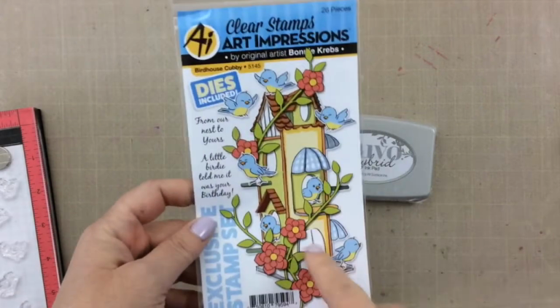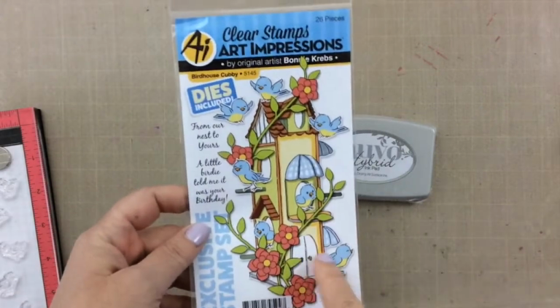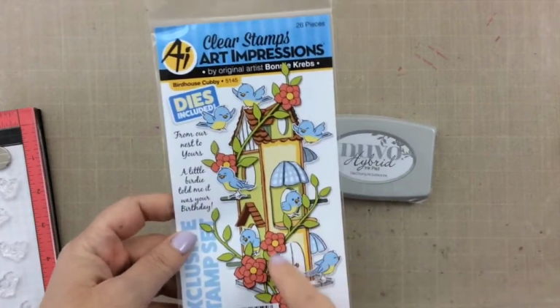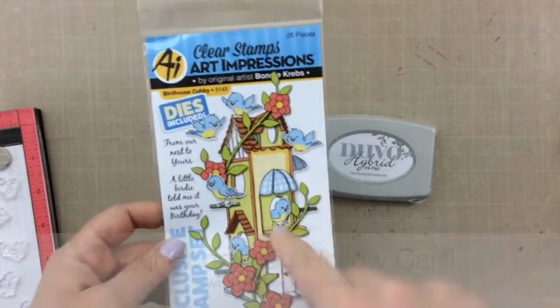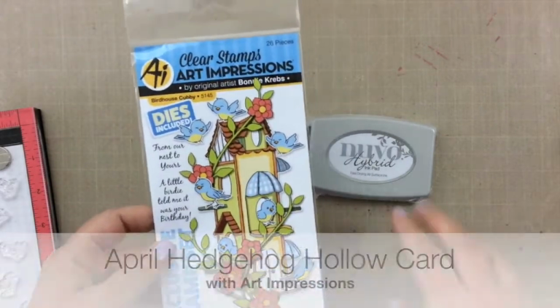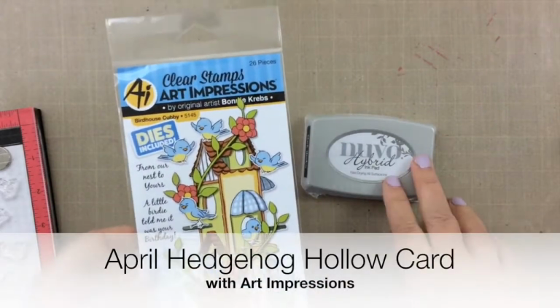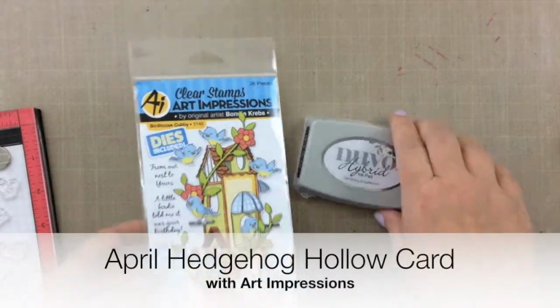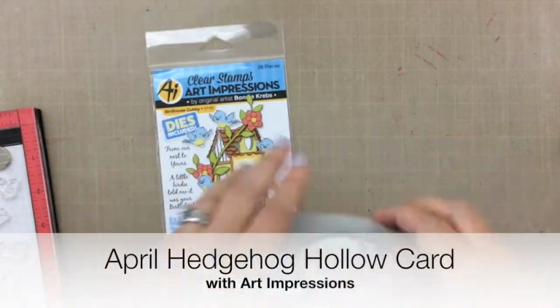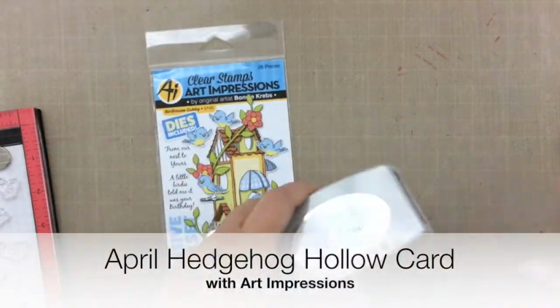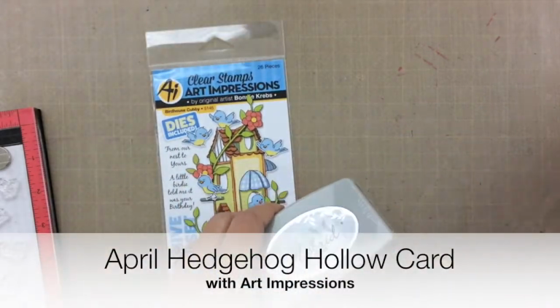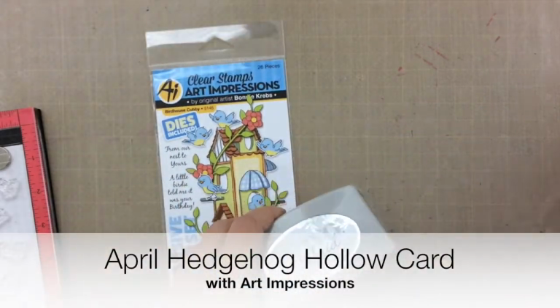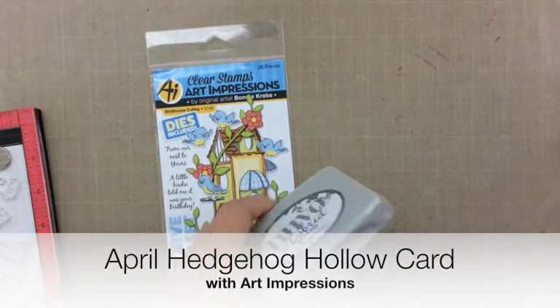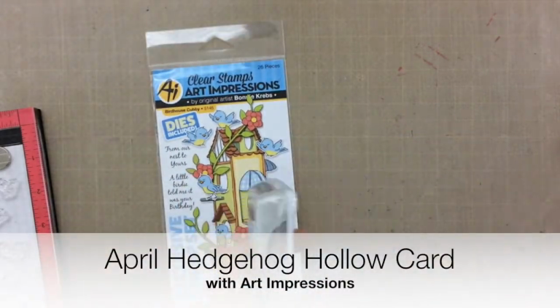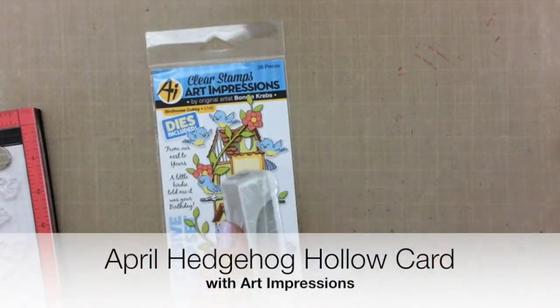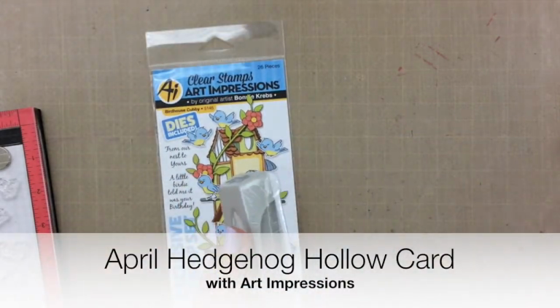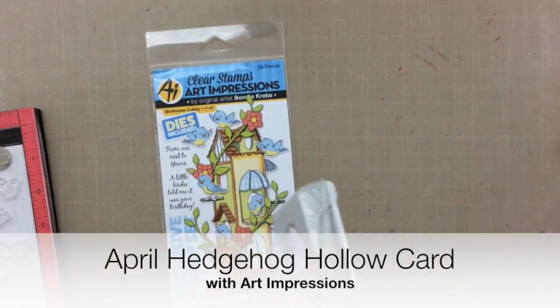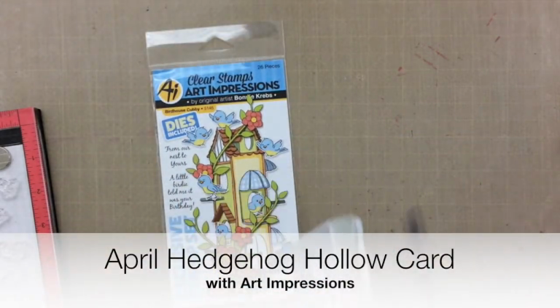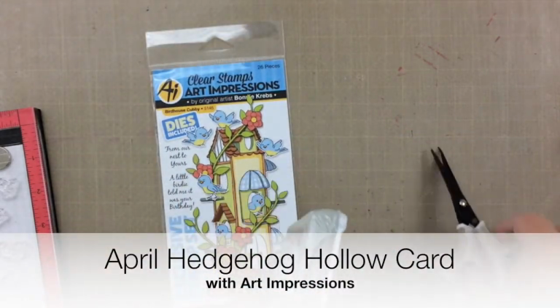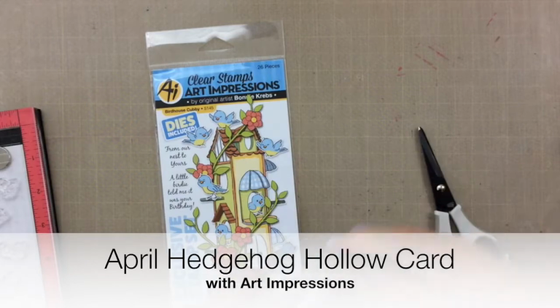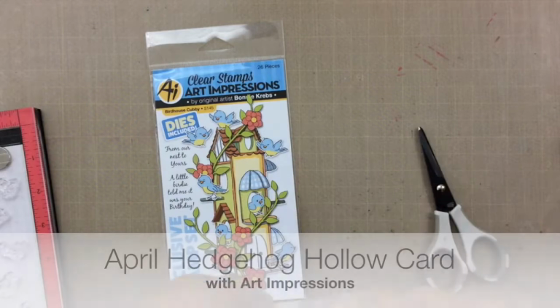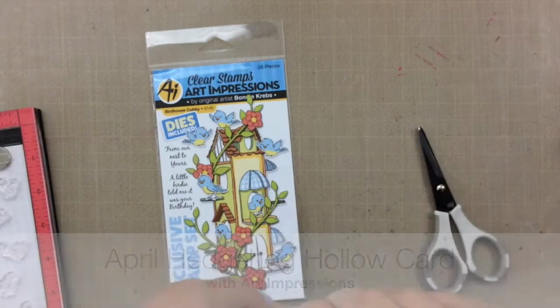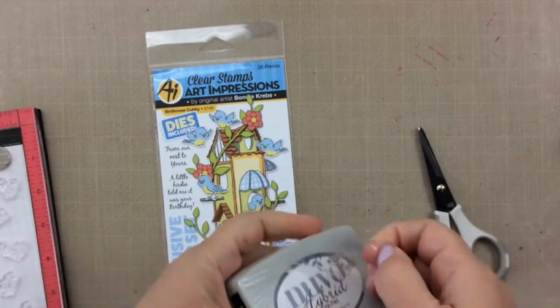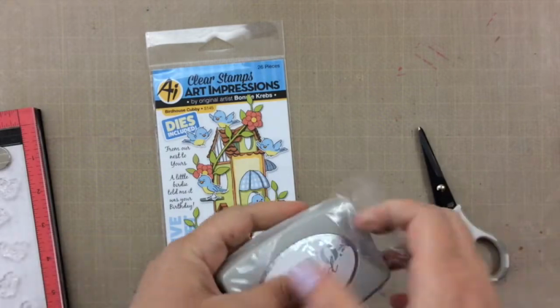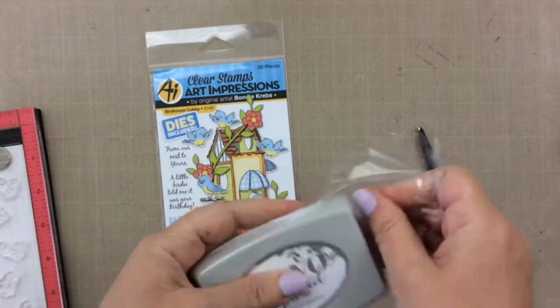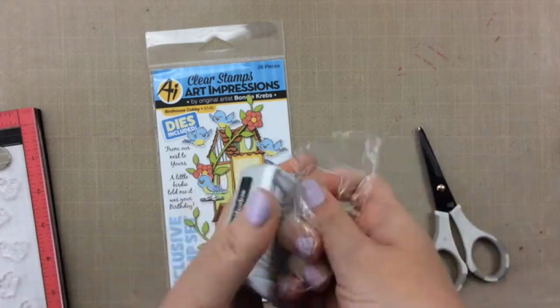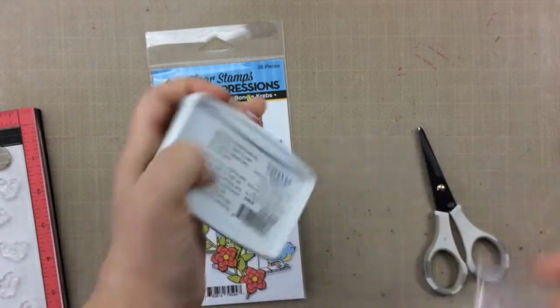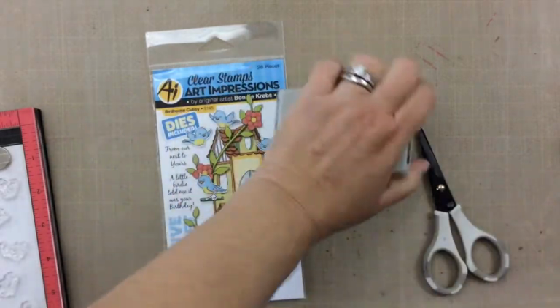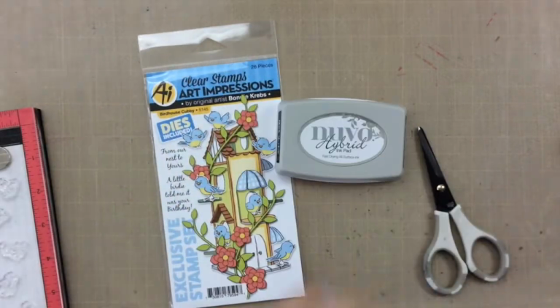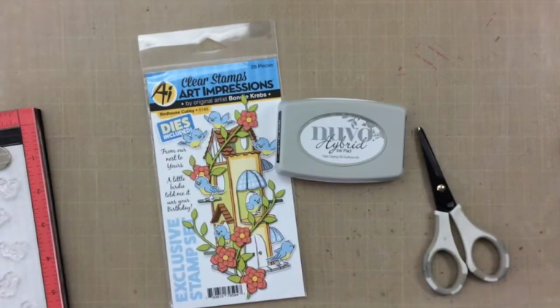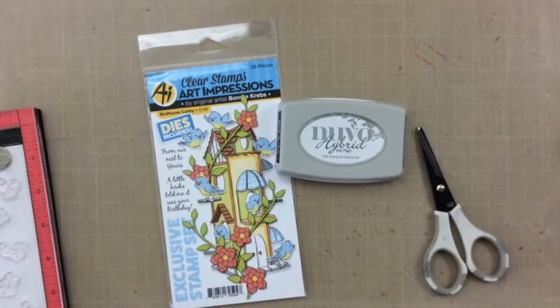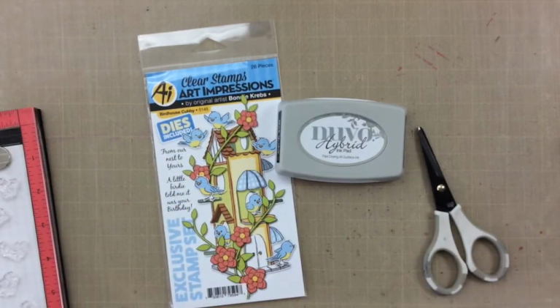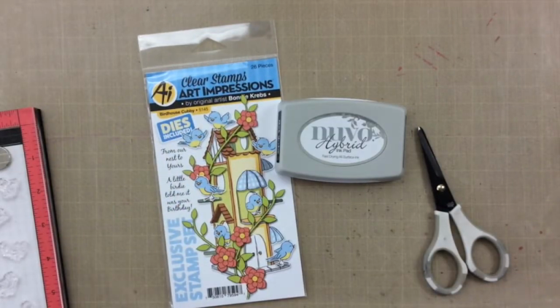It's Carrie, and today I'm going to make a fun card using the April Hedgehog Hollow kit that features Art Impressions.